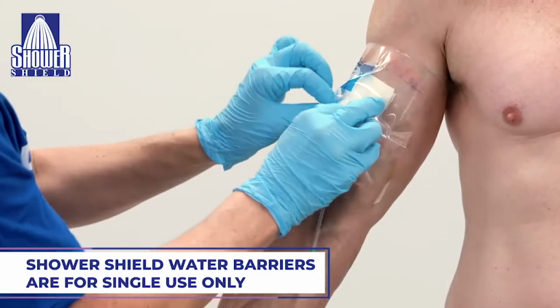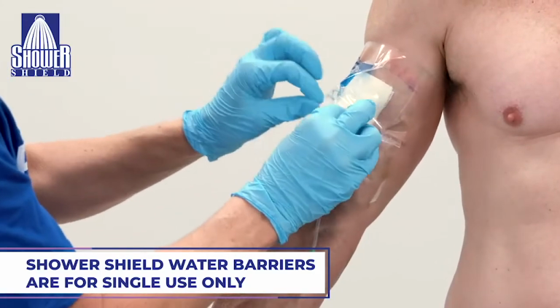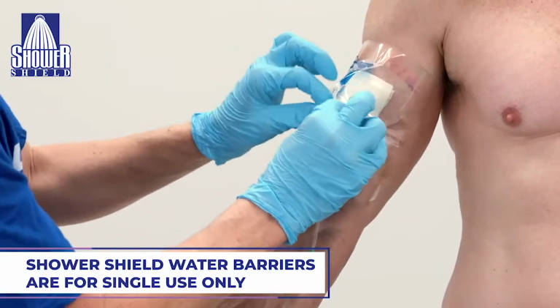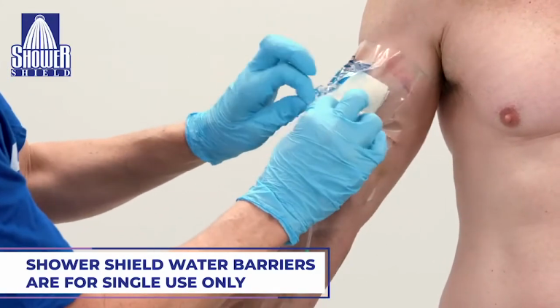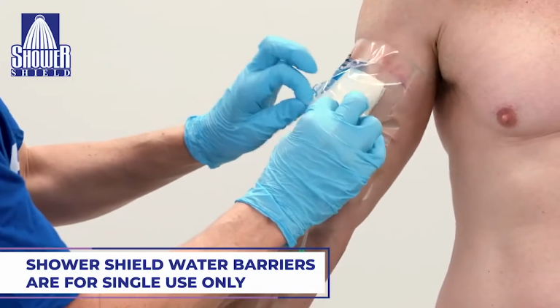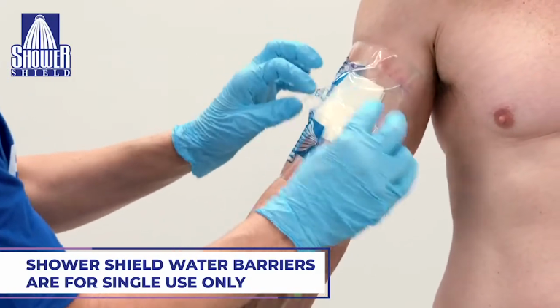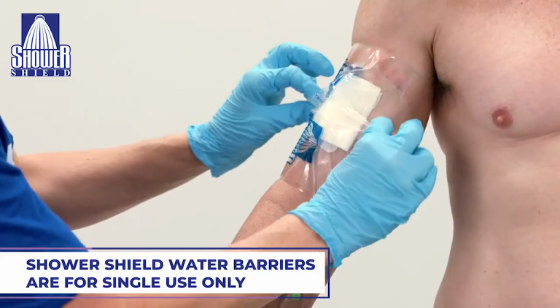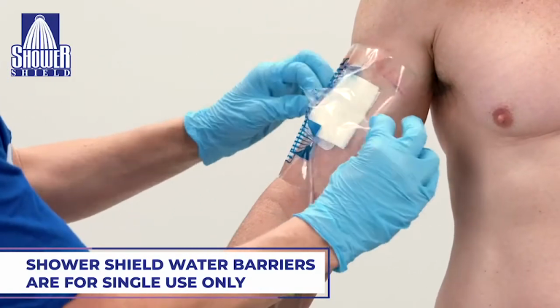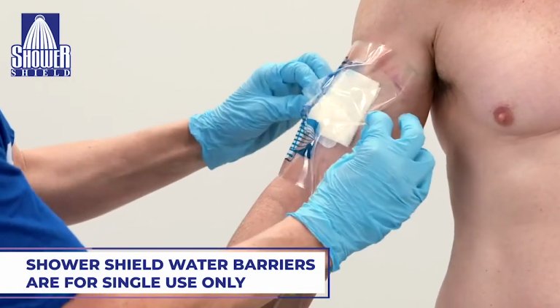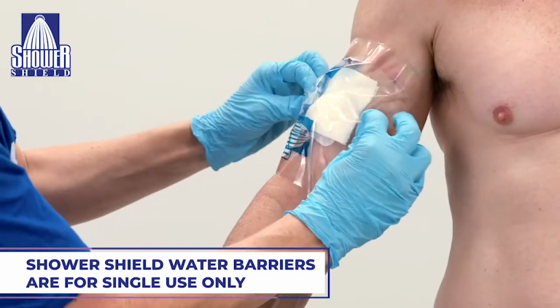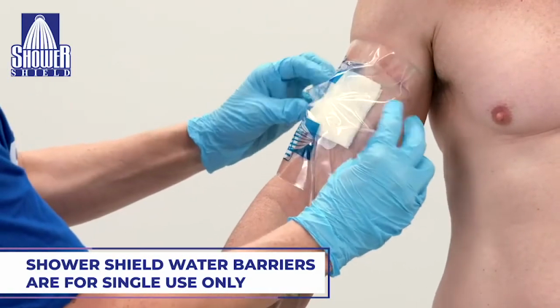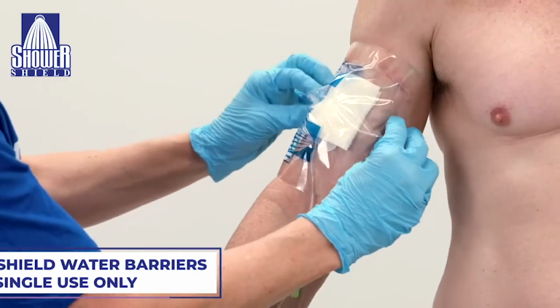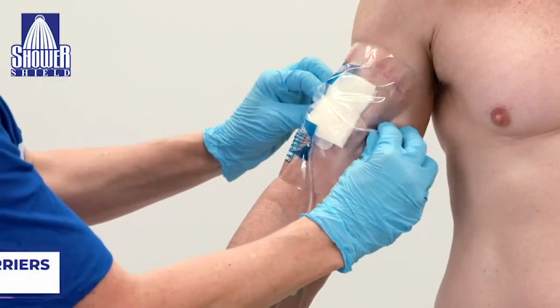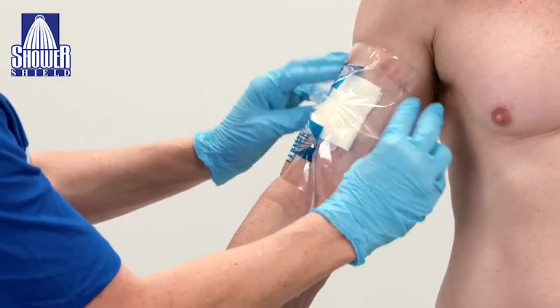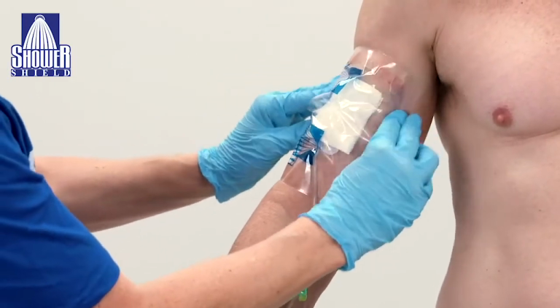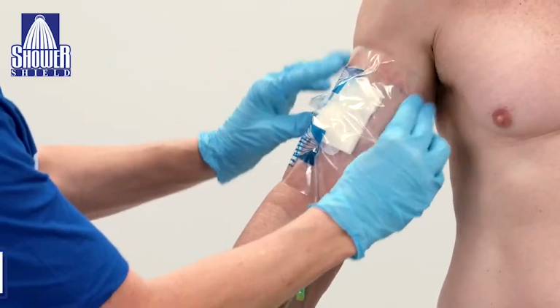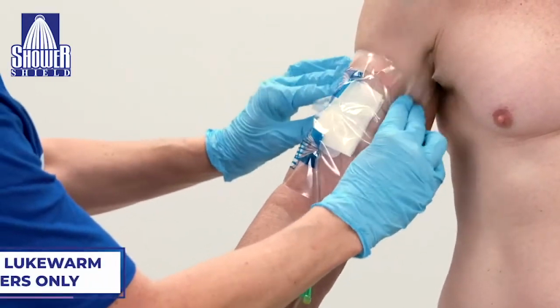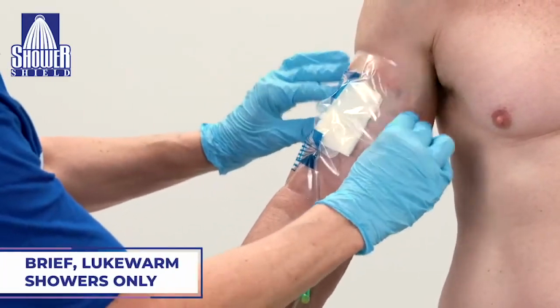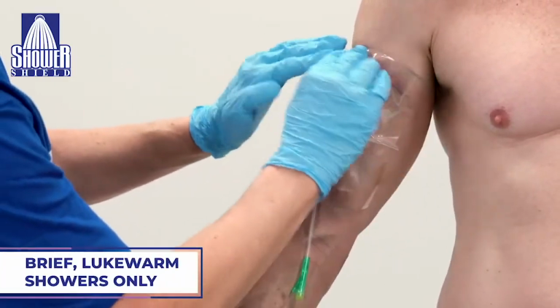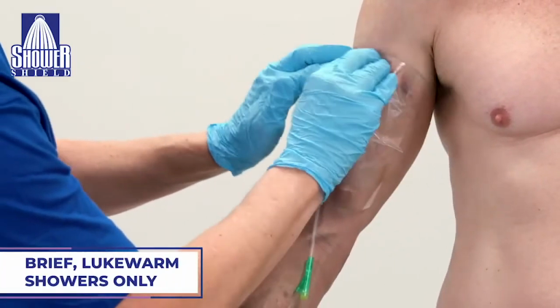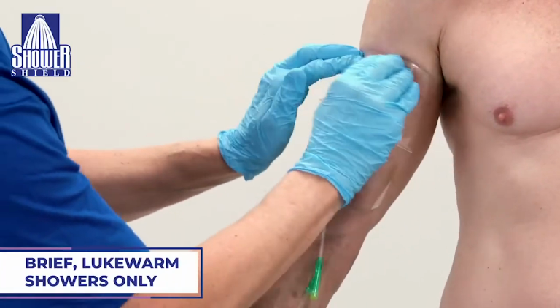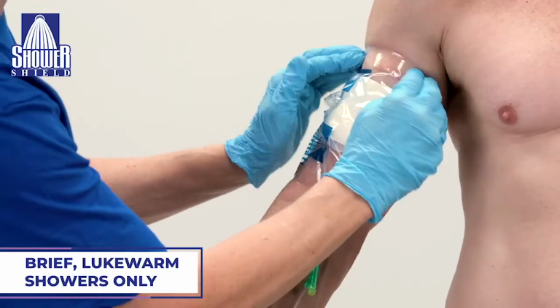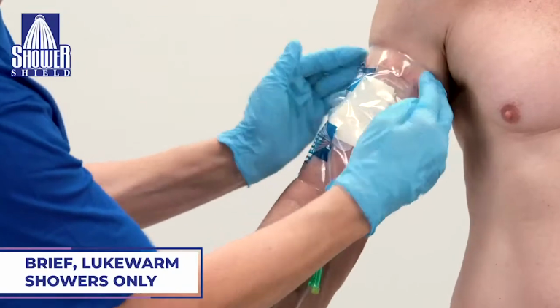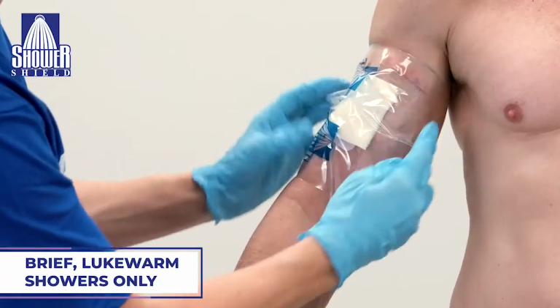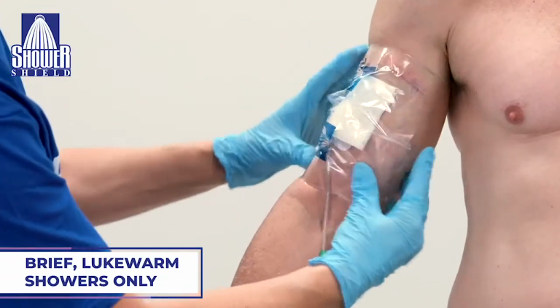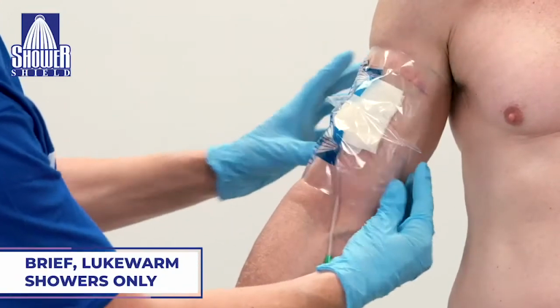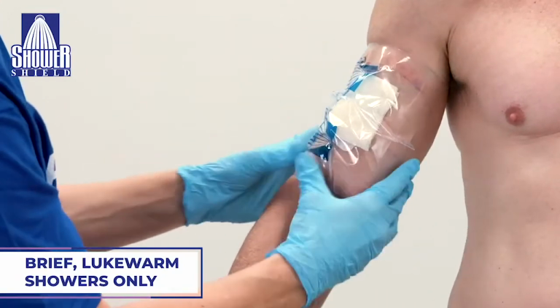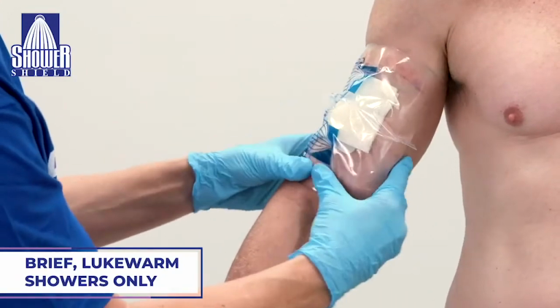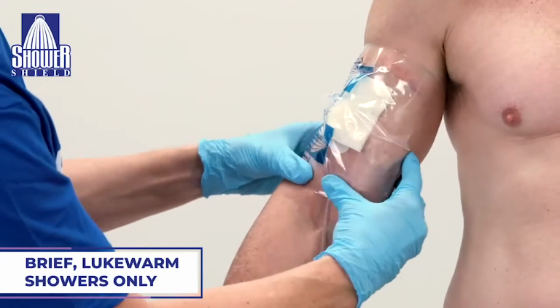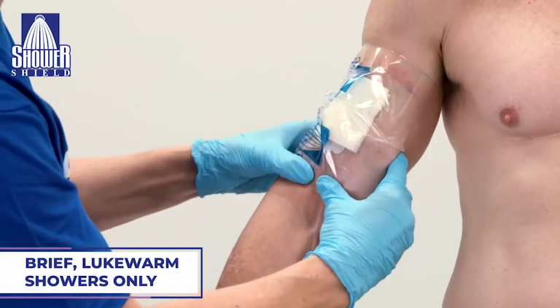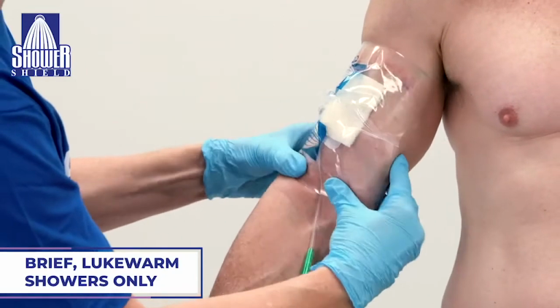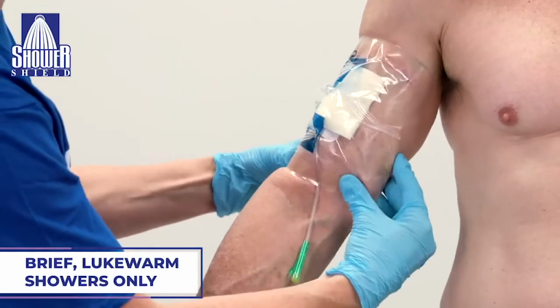Shower Shield water barriers are for single use only, and you only want to take brief showers in lukewarm water to reduce perspiration.